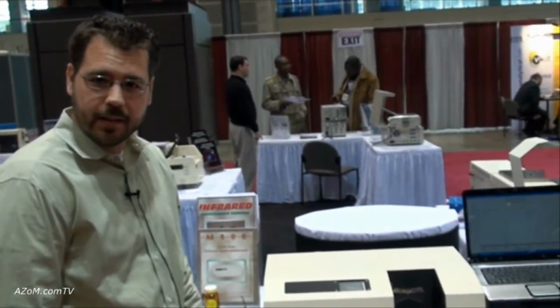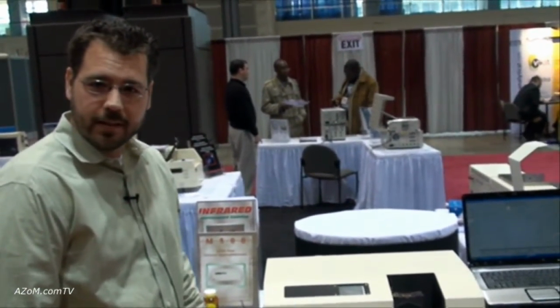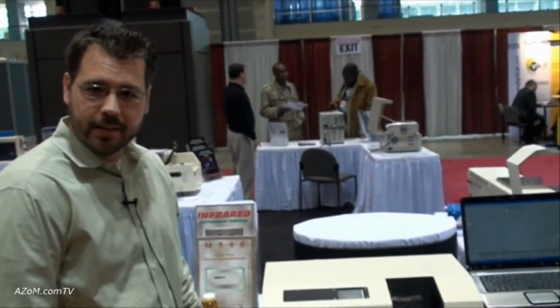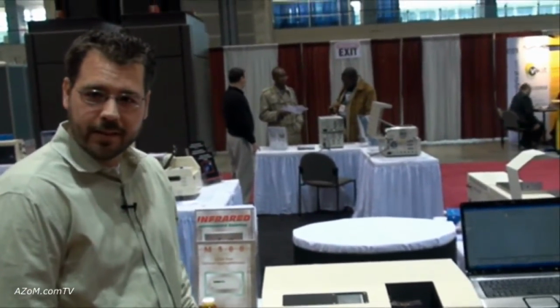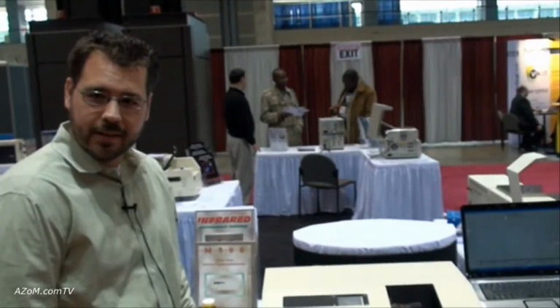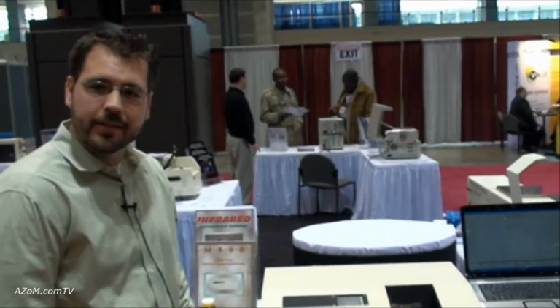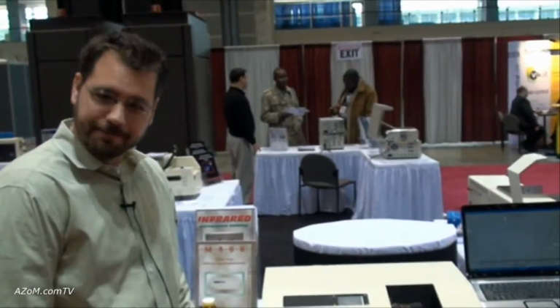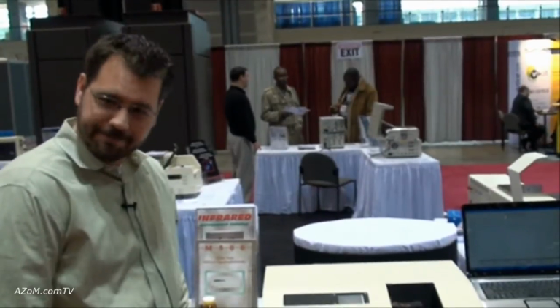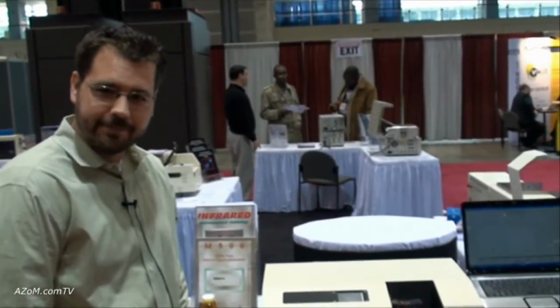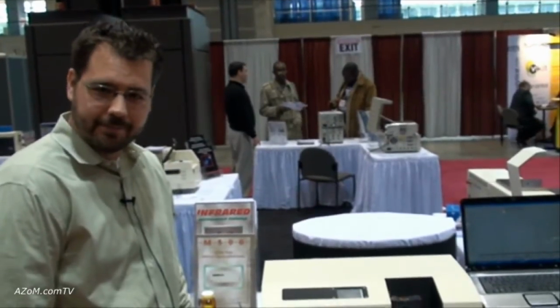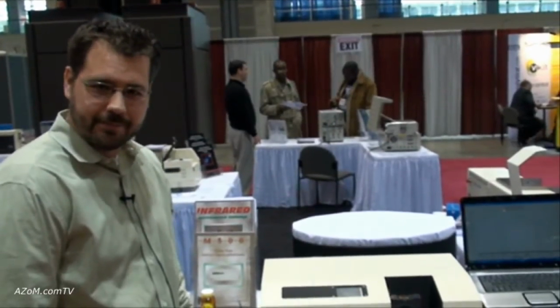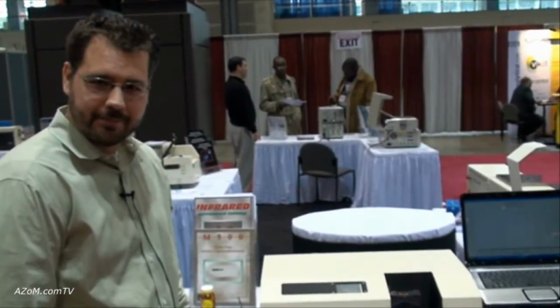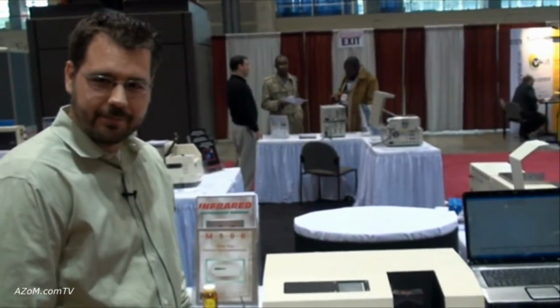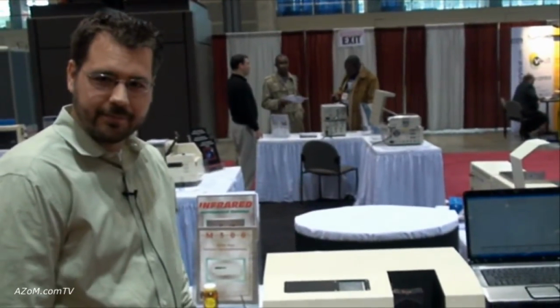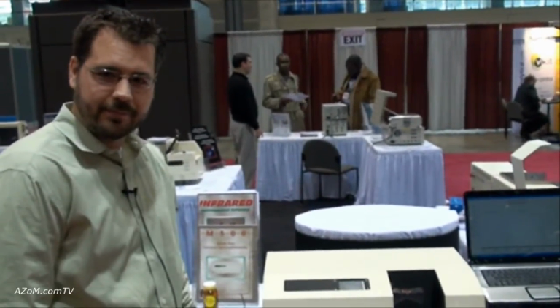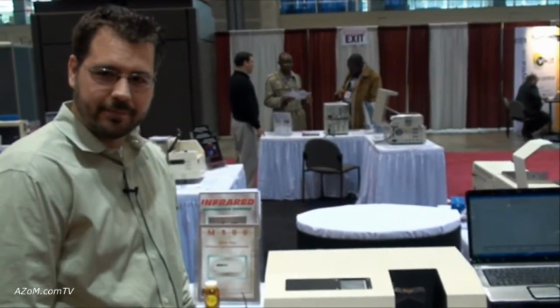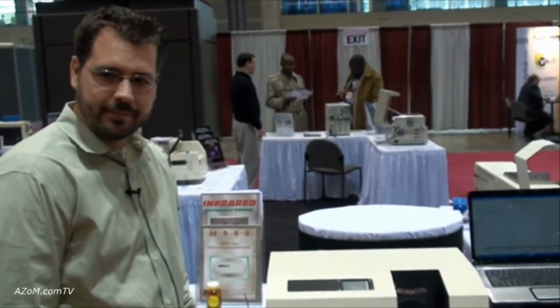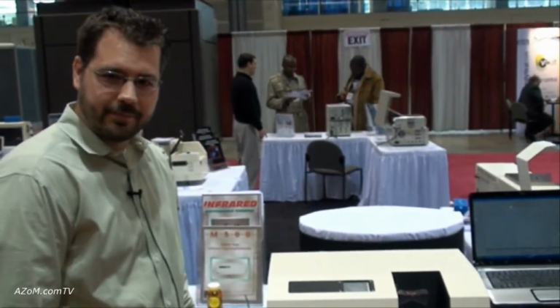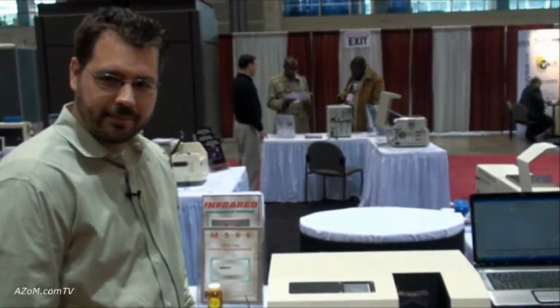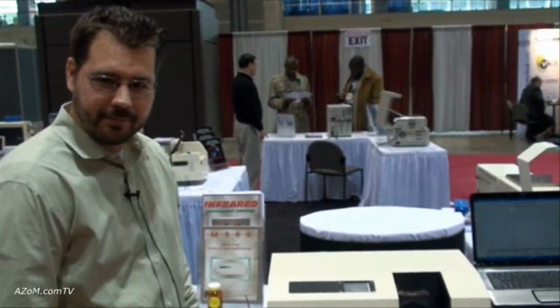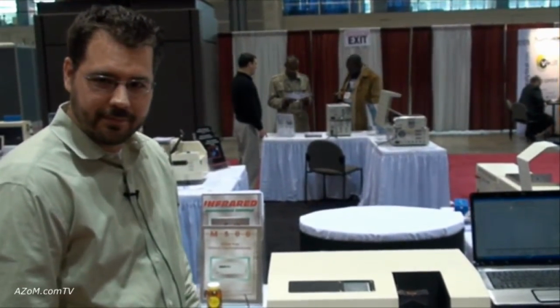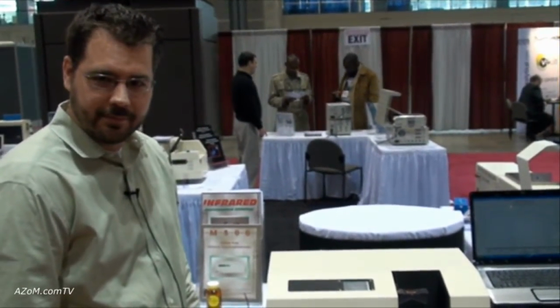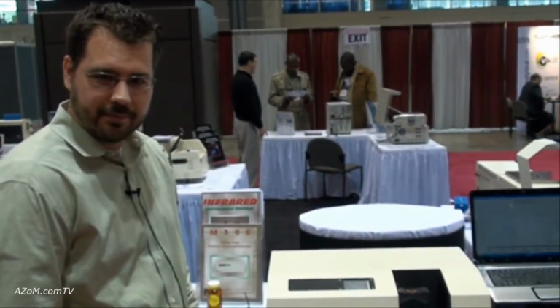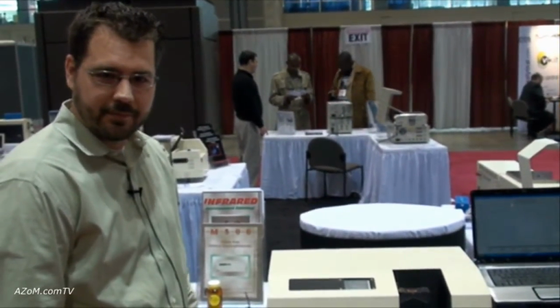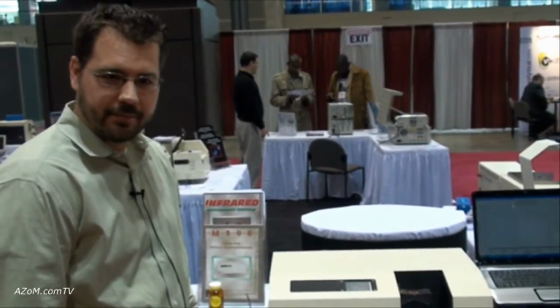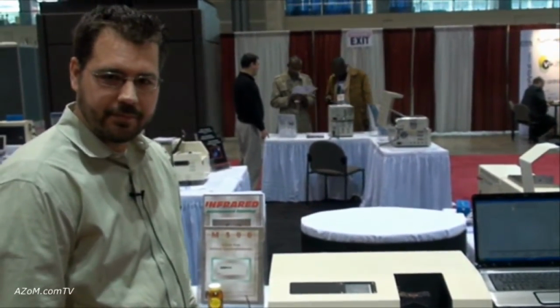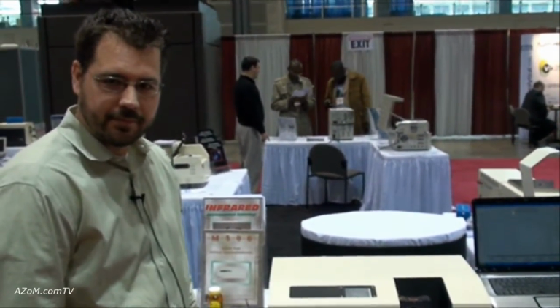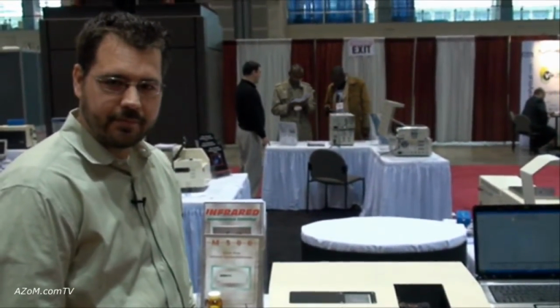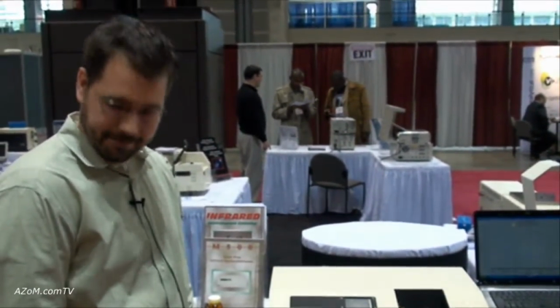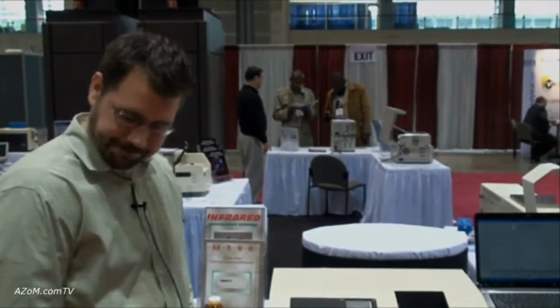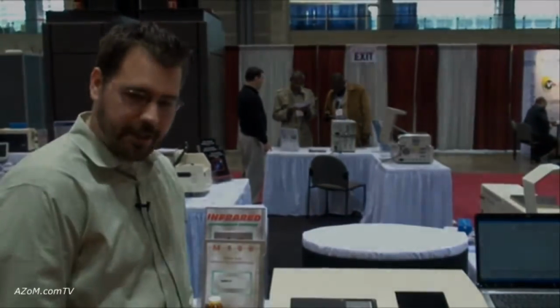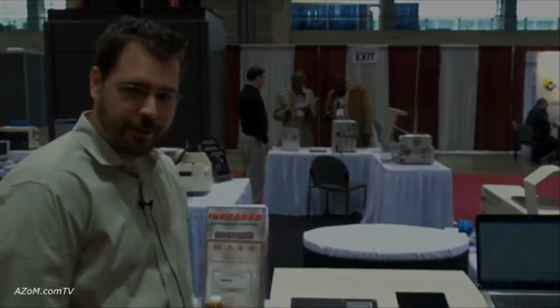All right, Scott. Thanks very much for the tour through the 530 infrared spectrophotometer. Thank you.